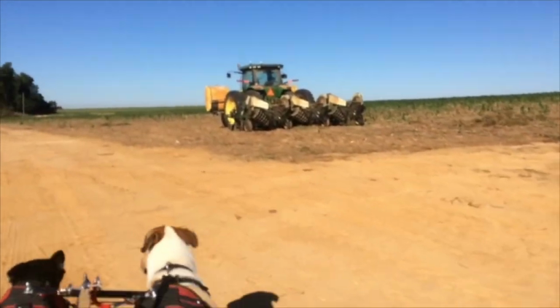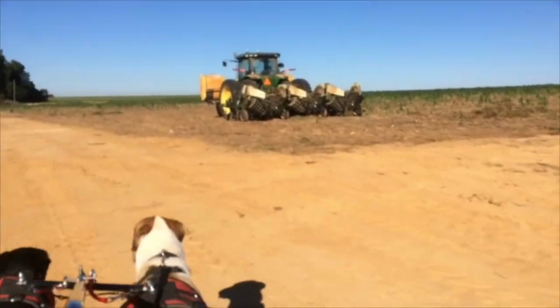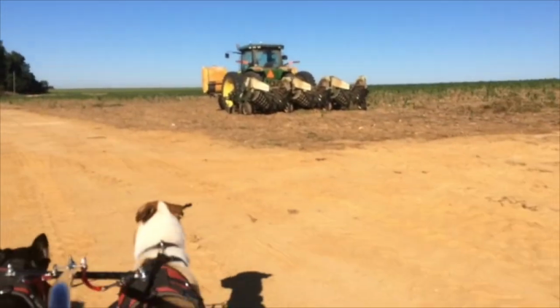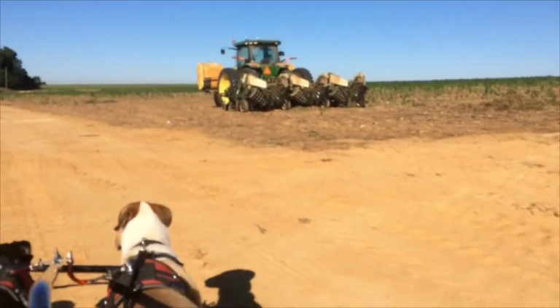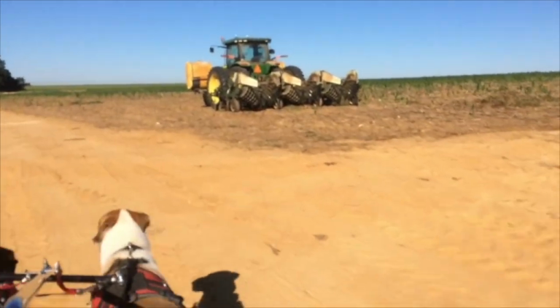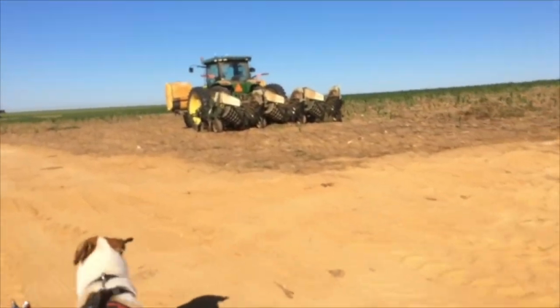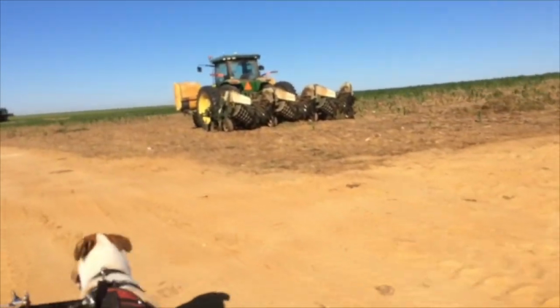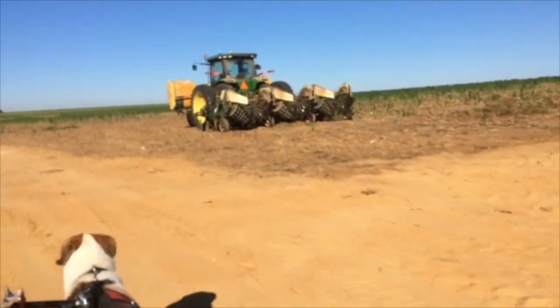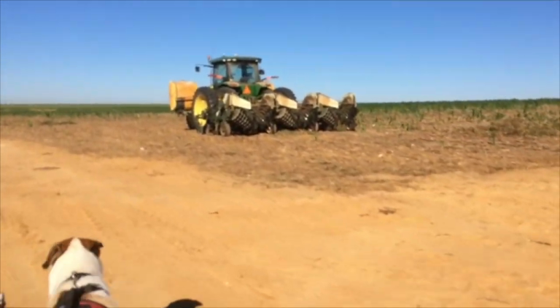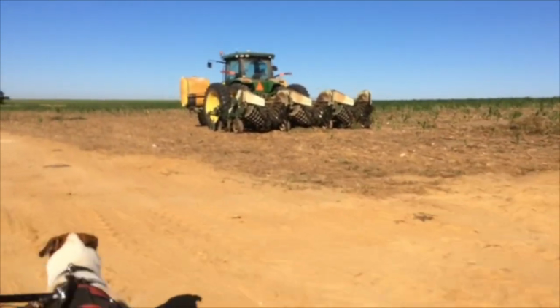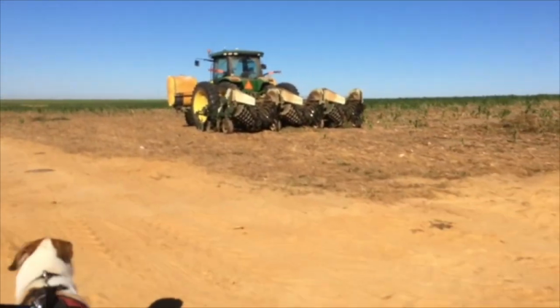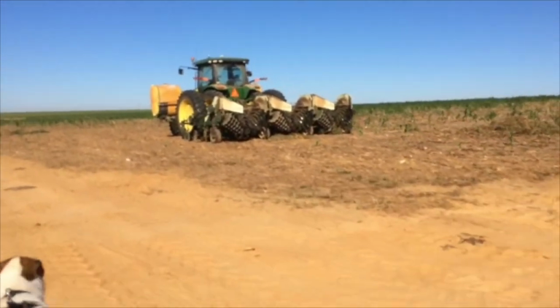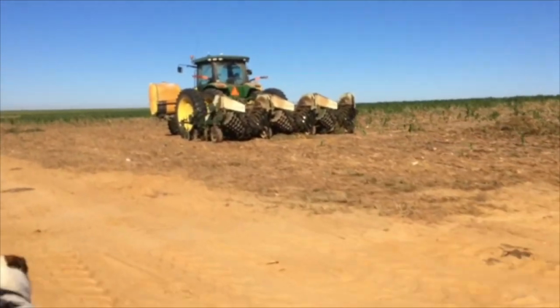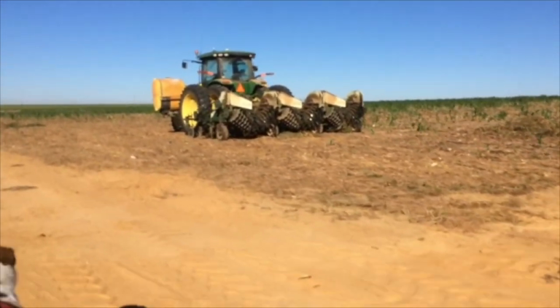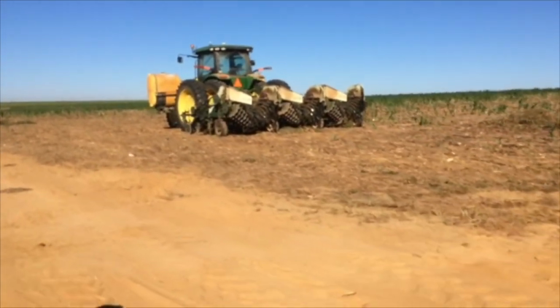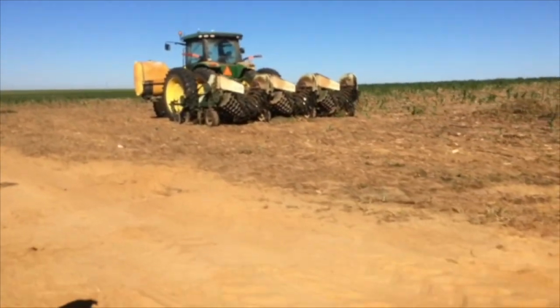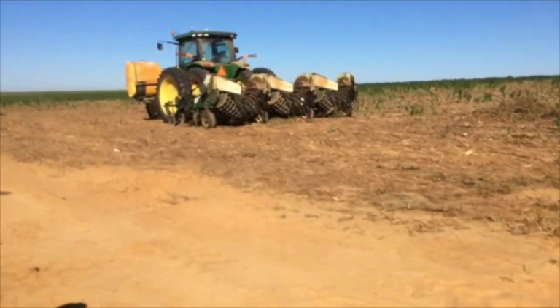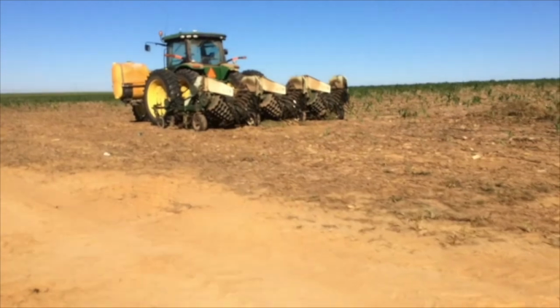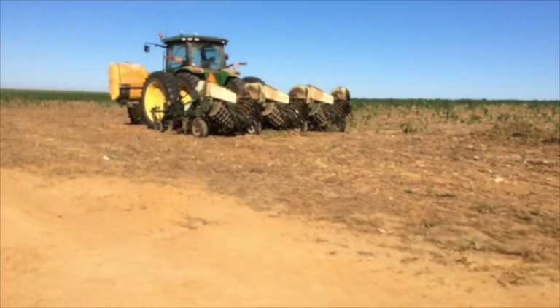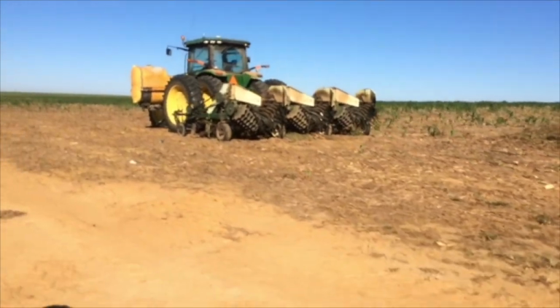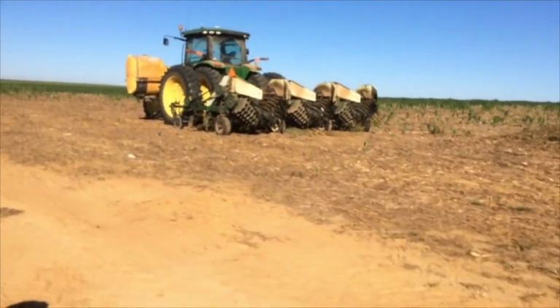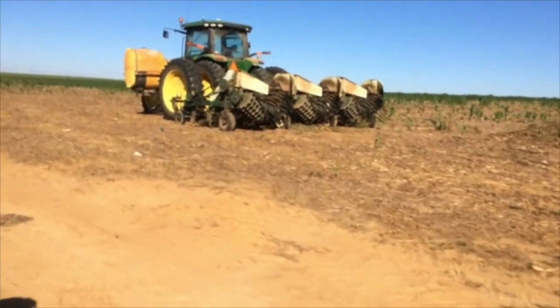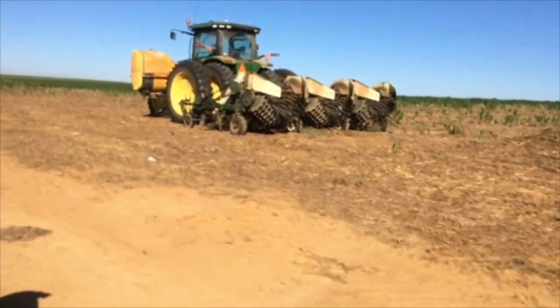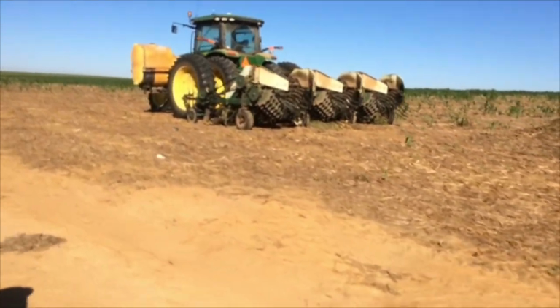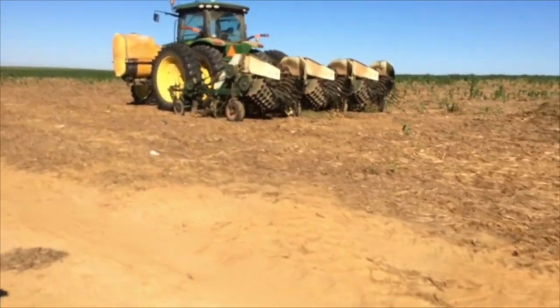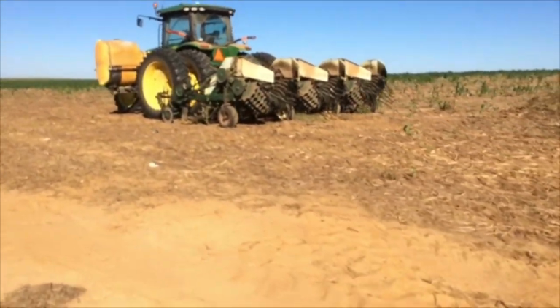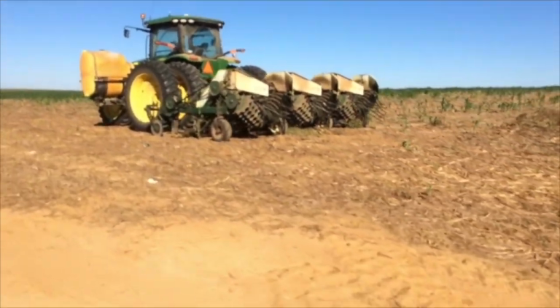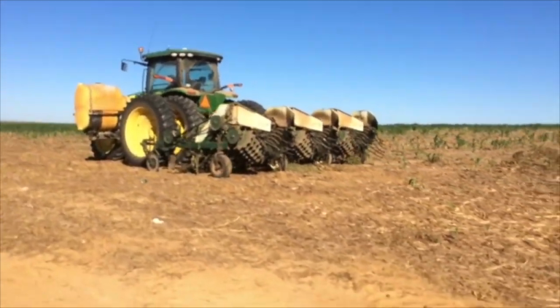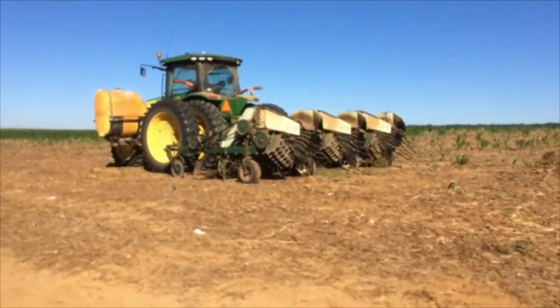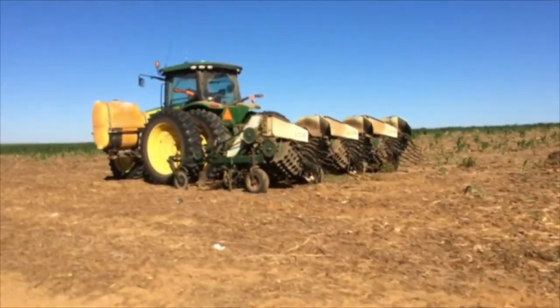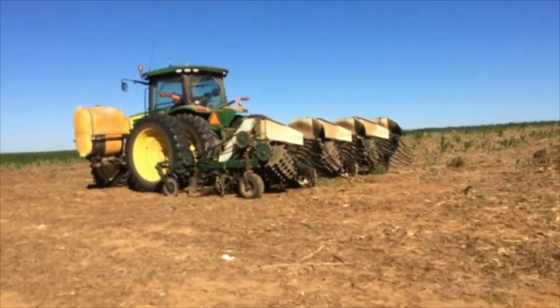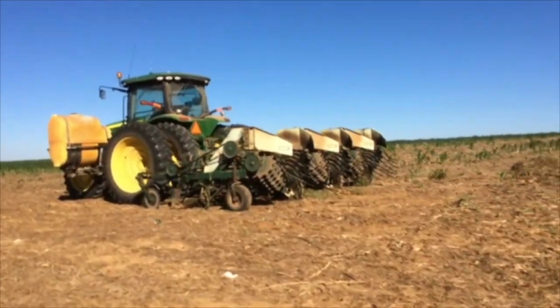Did you ever wonder how peanuts are harvested? Look at that fancy machine. Love it.